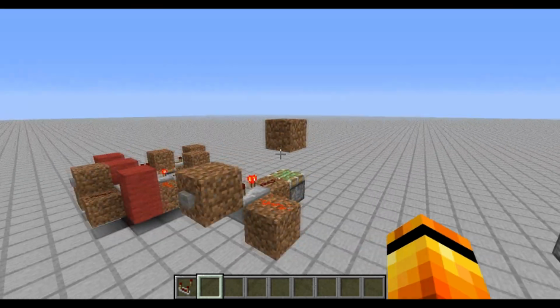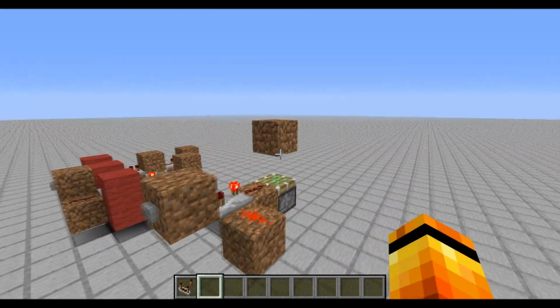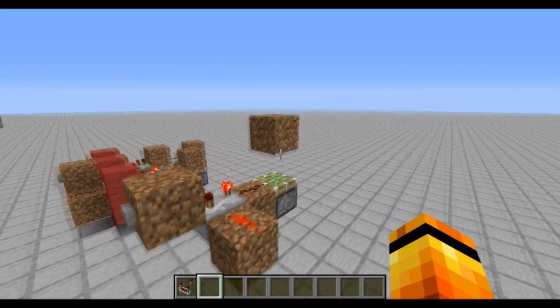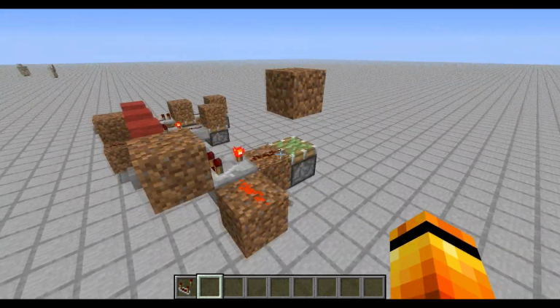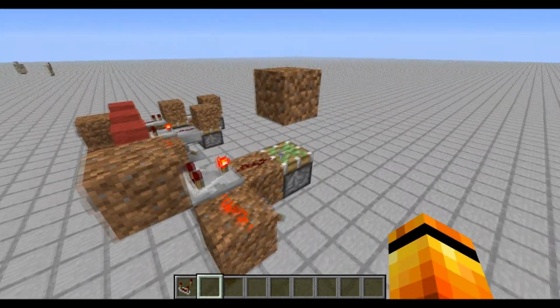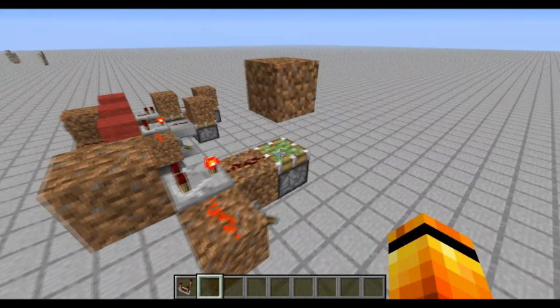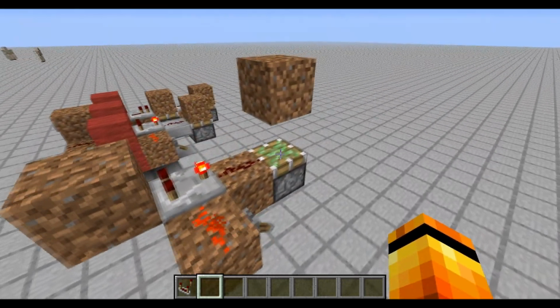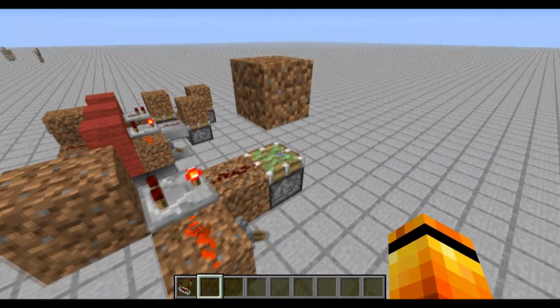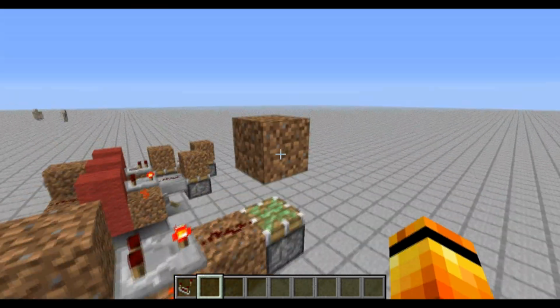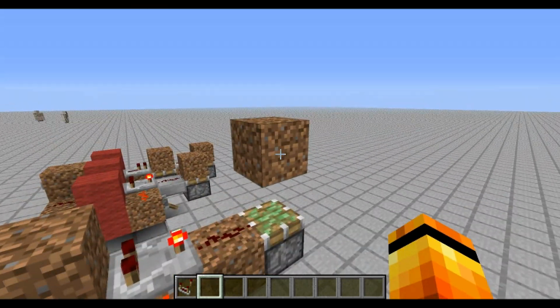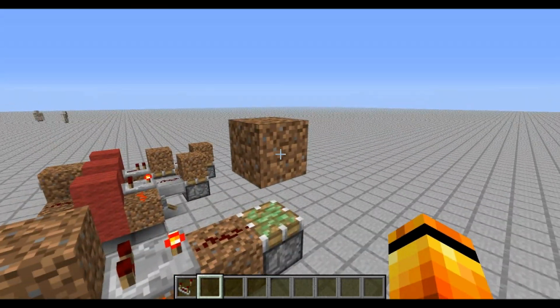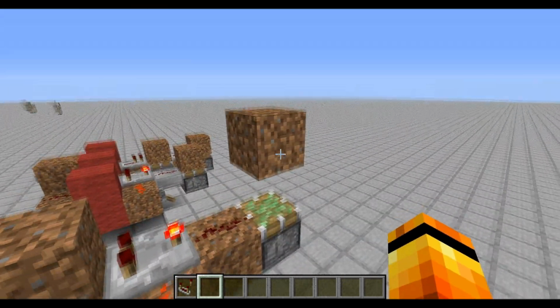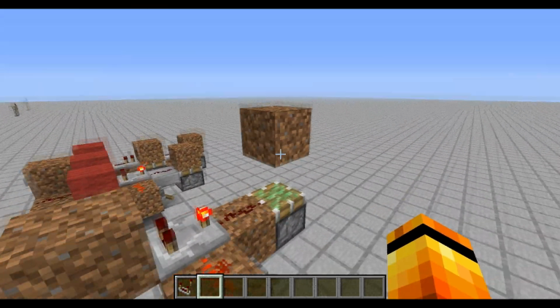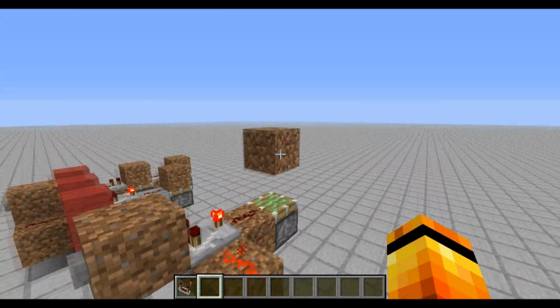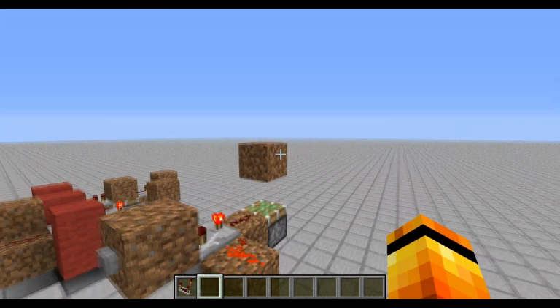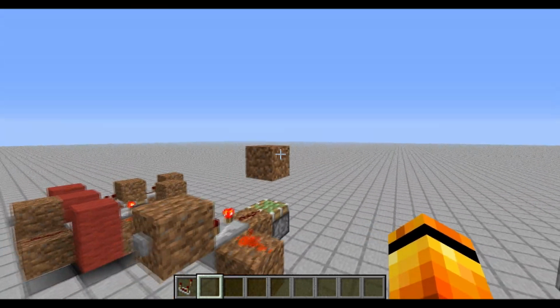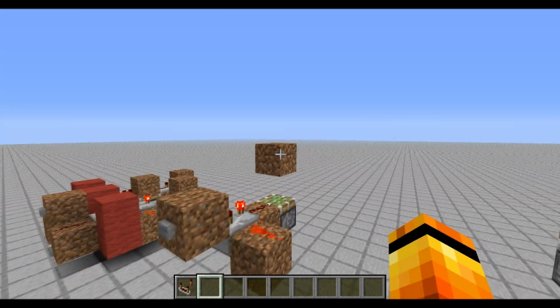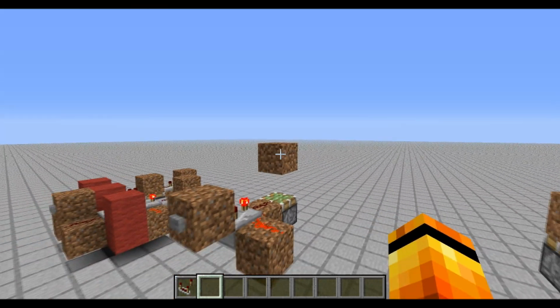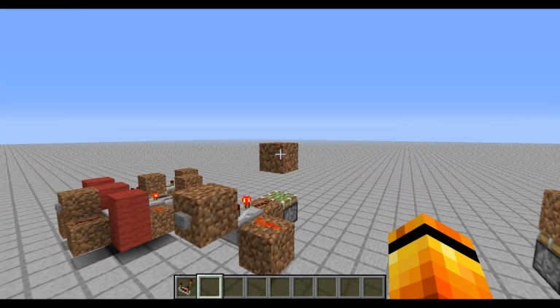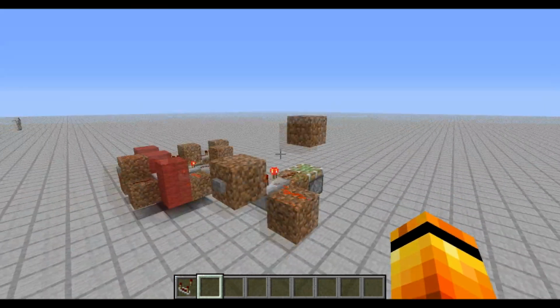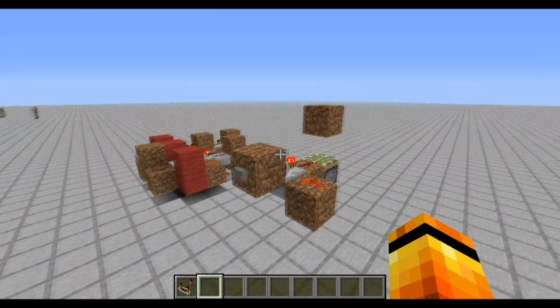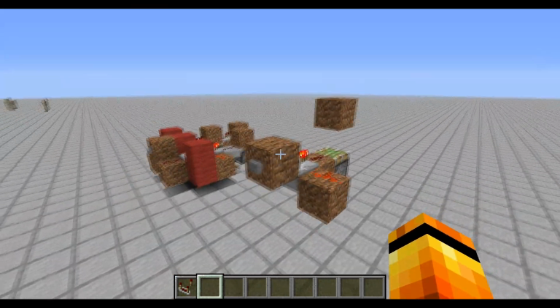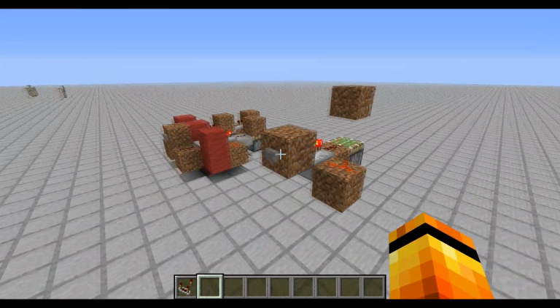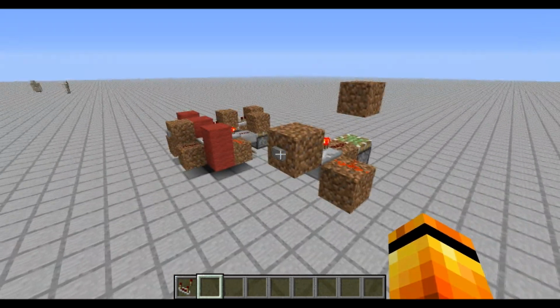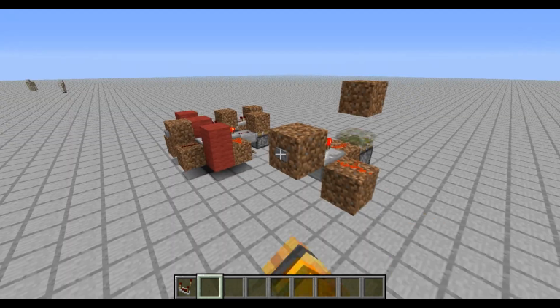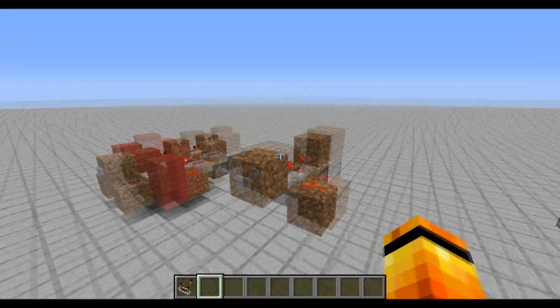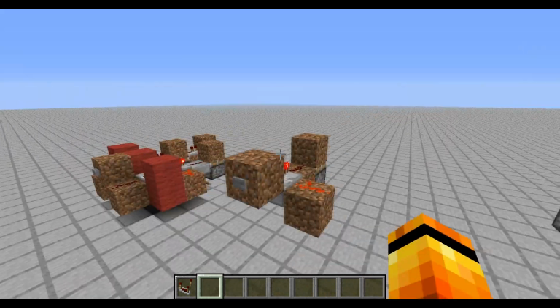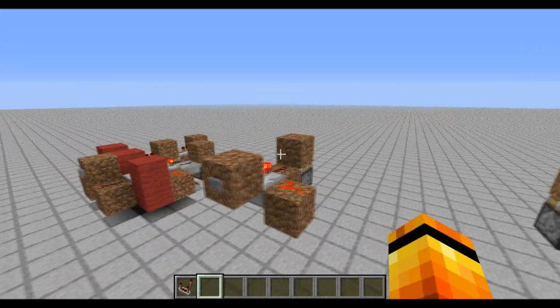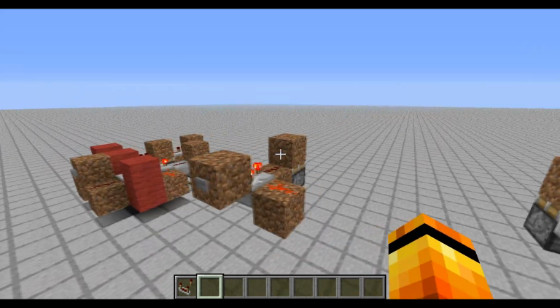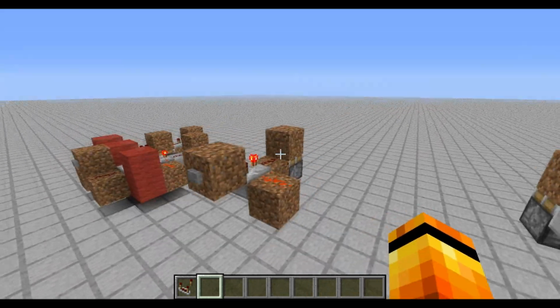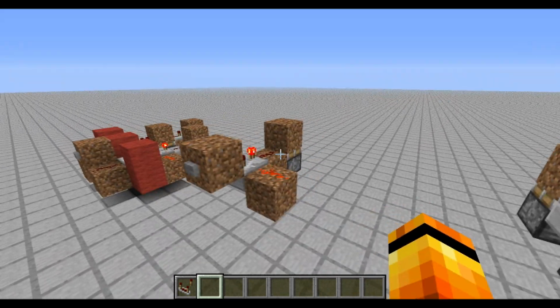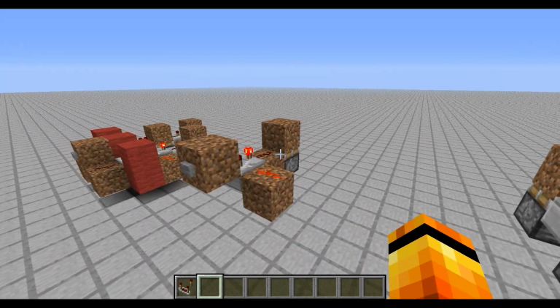This piston here is only showing you it's a 1-tick pulse because pistons lose their block only on a 1 tick. So it's definitely a 1 tick.